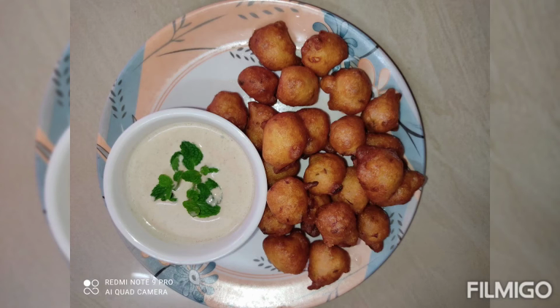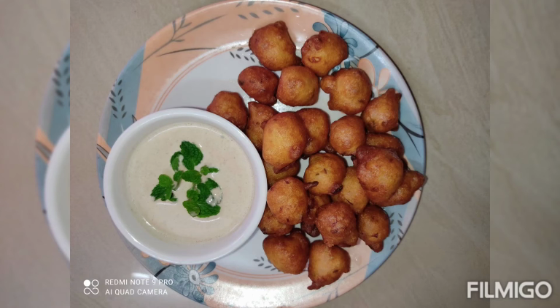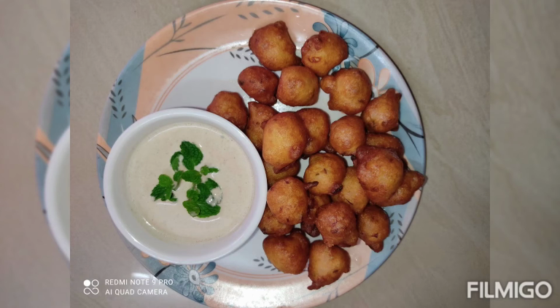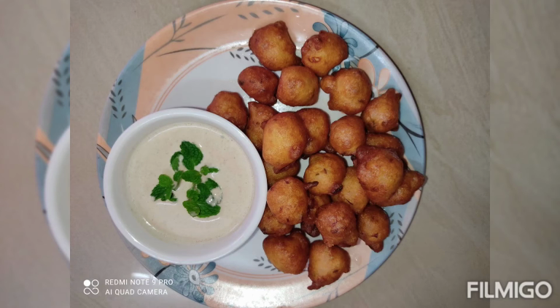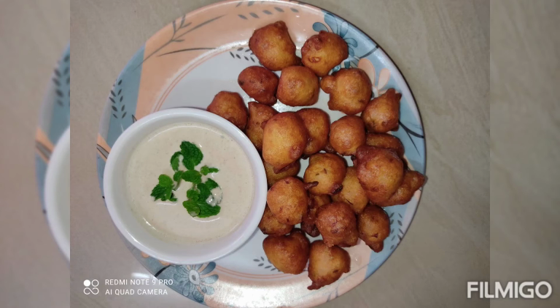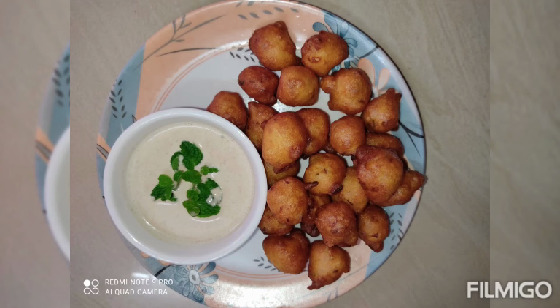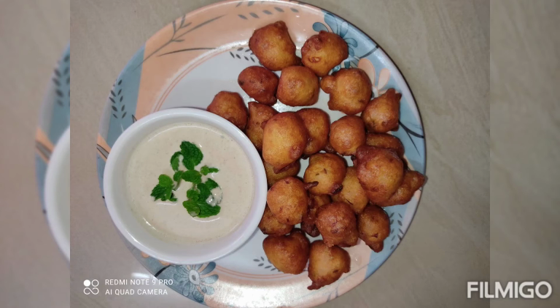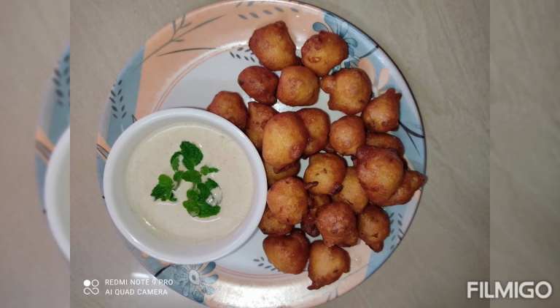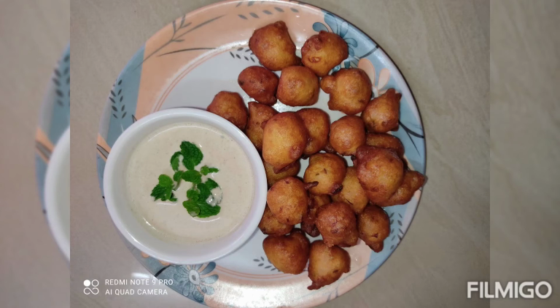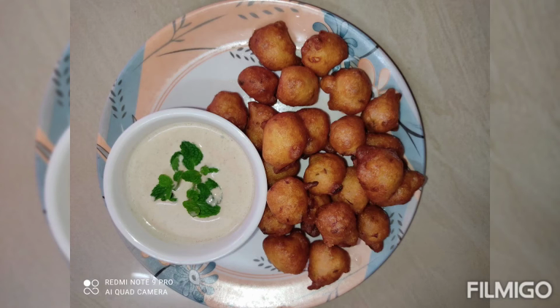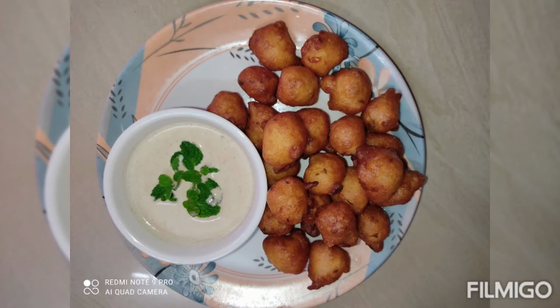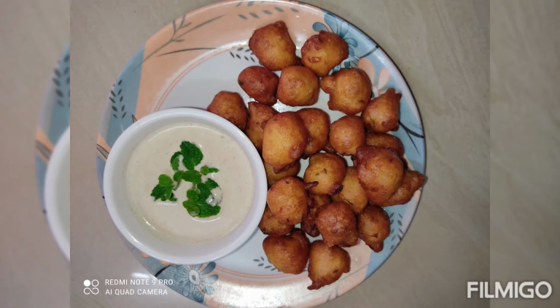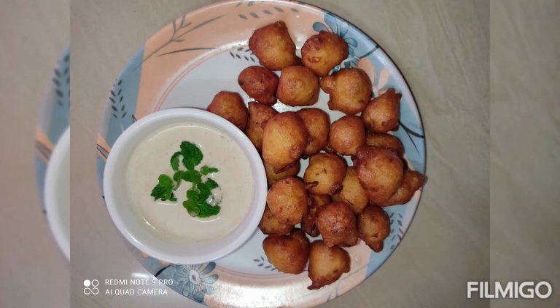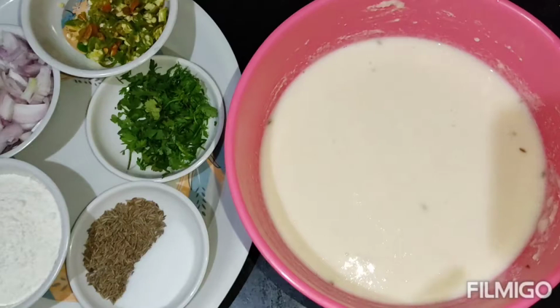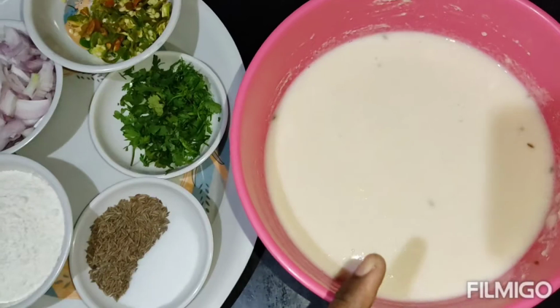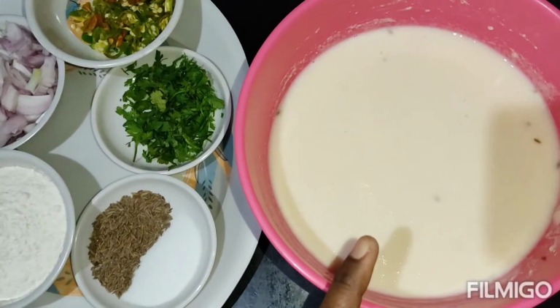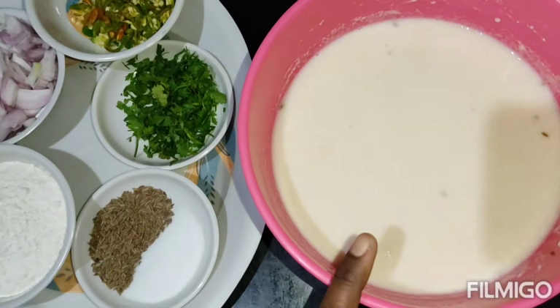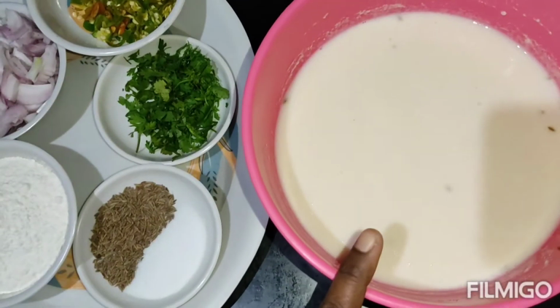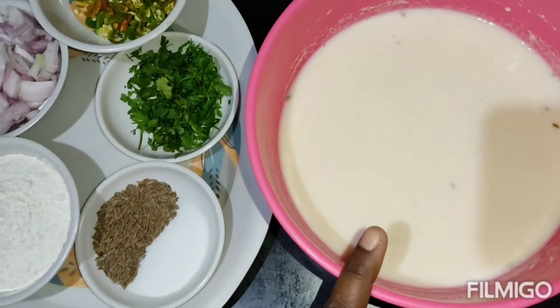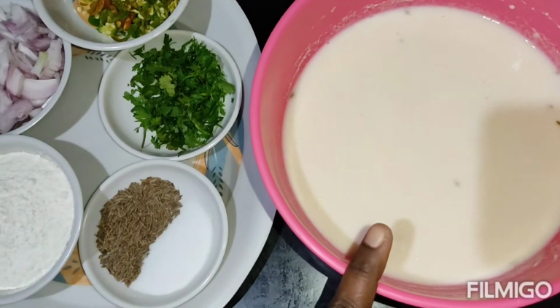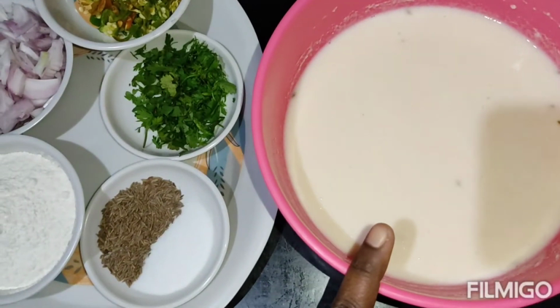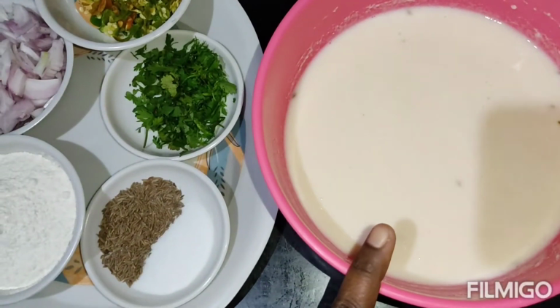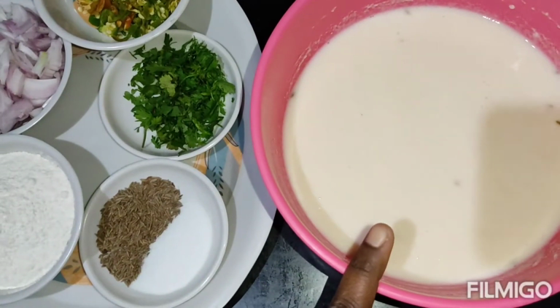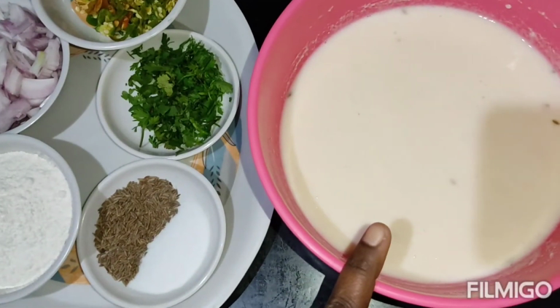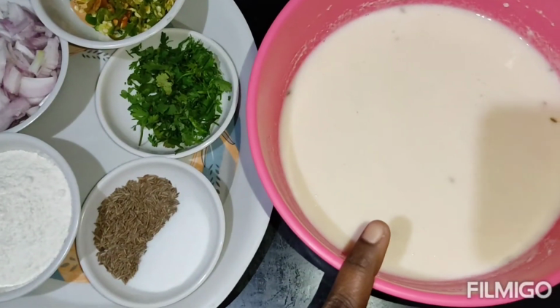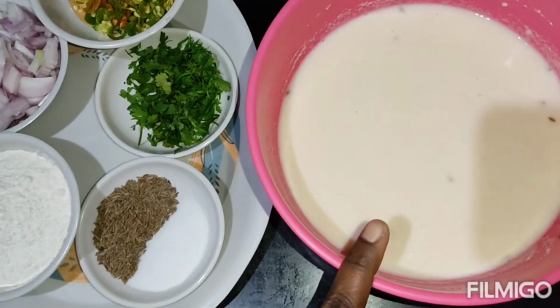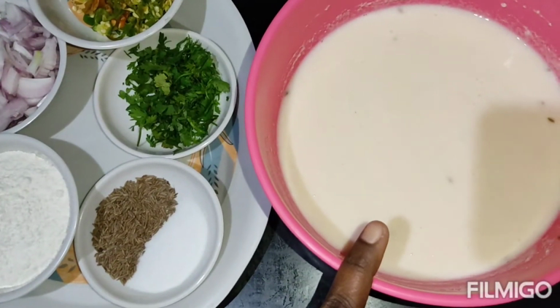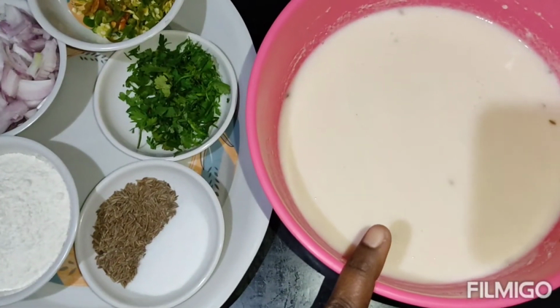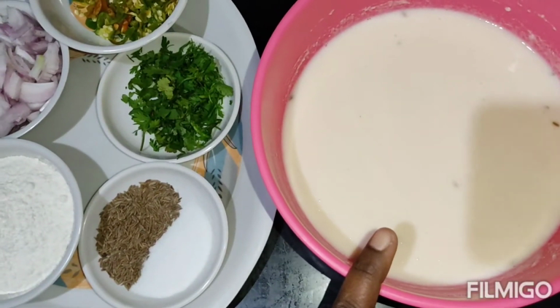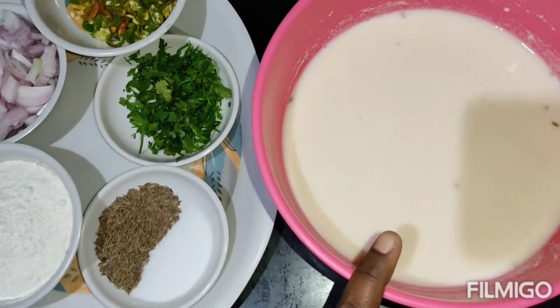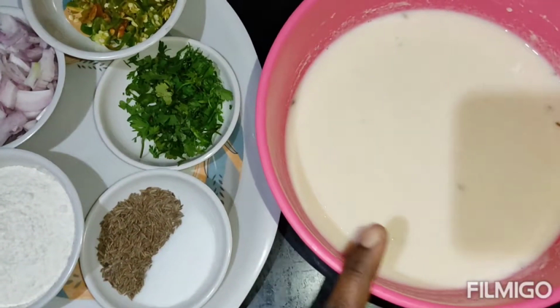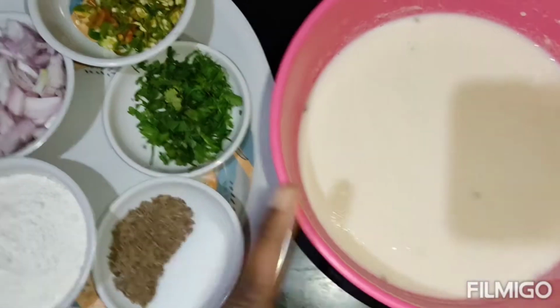Hi friends, welcome back to my channel. Today we are going to prepare bonda. We need idli batter,